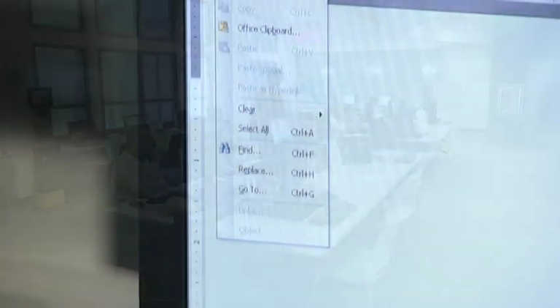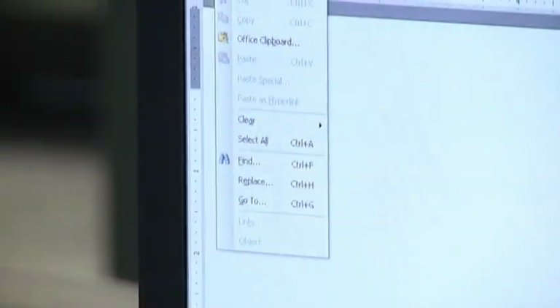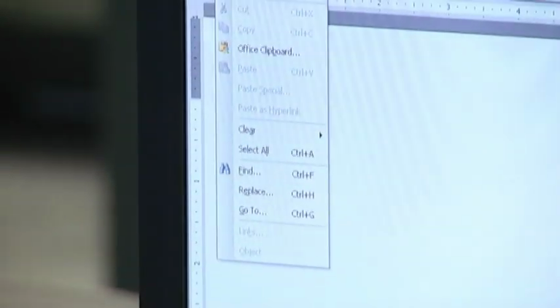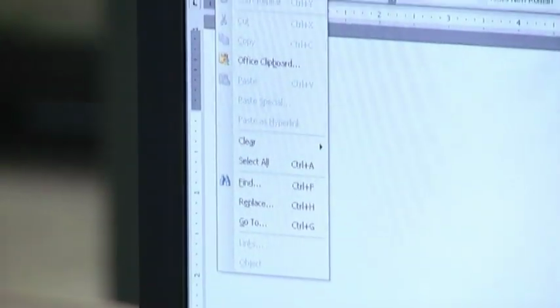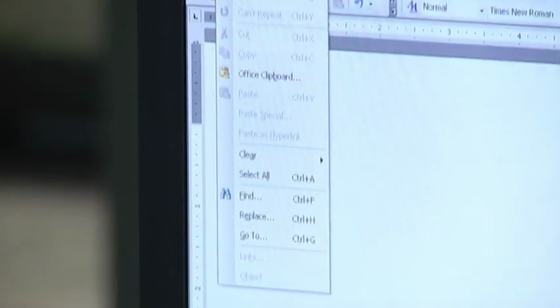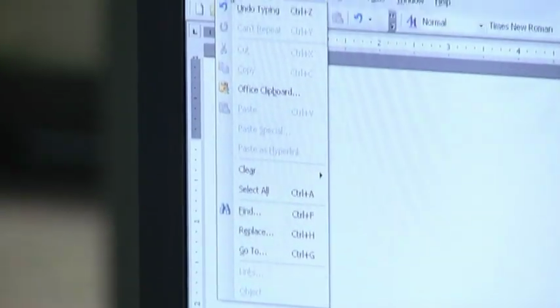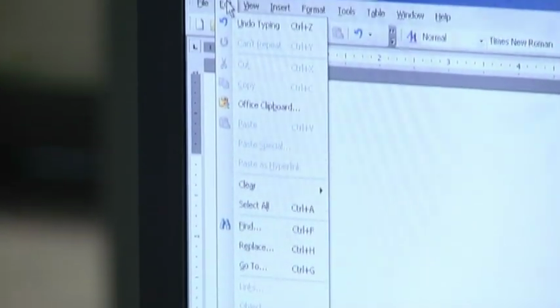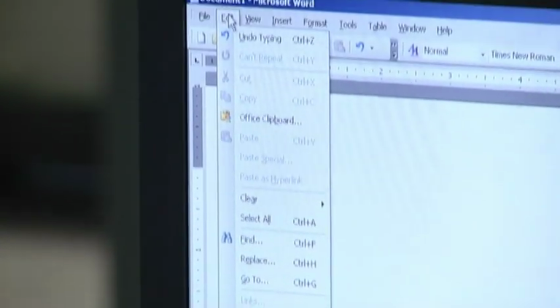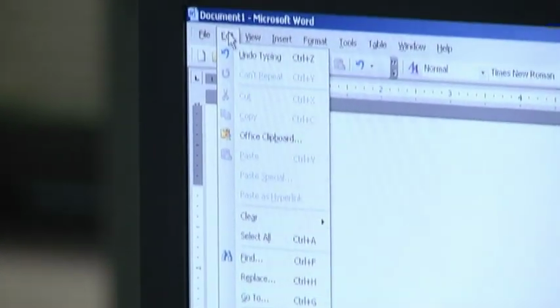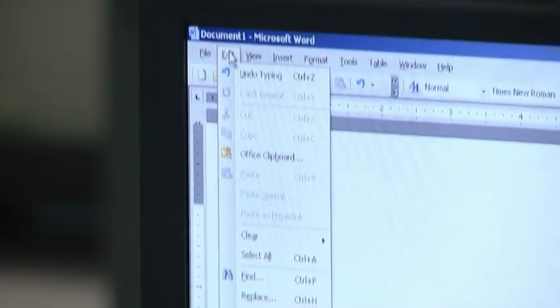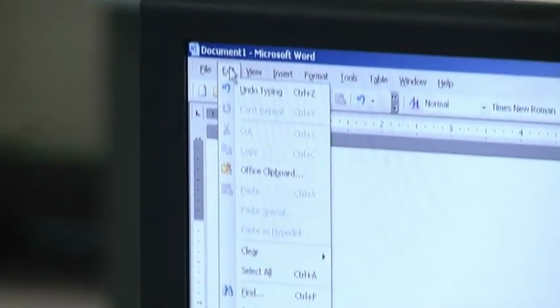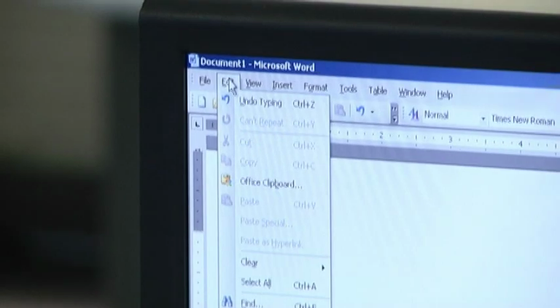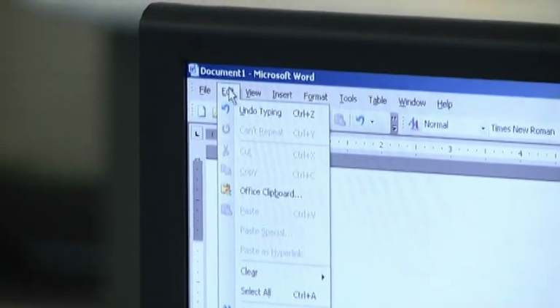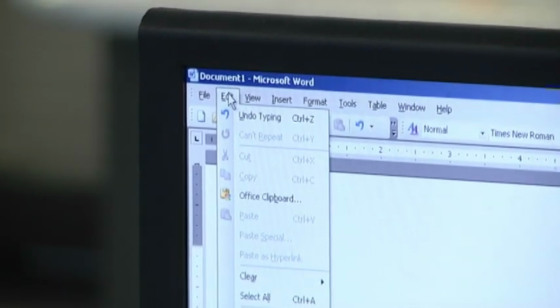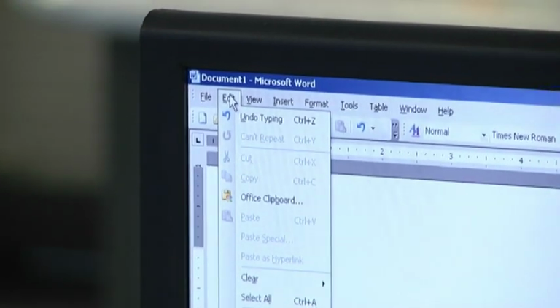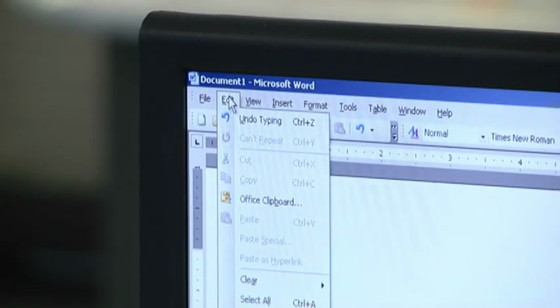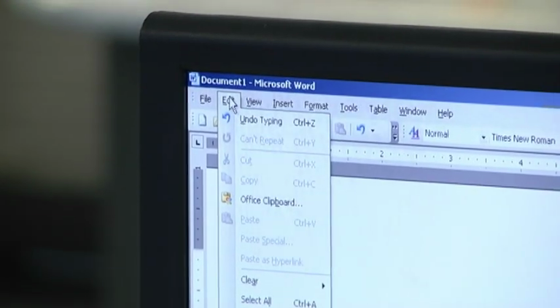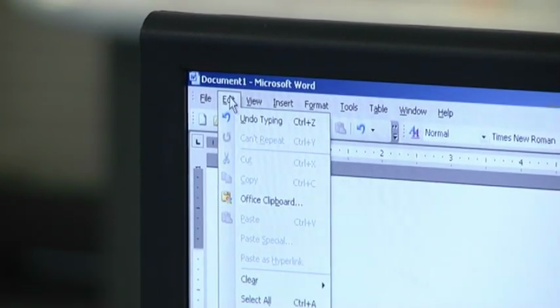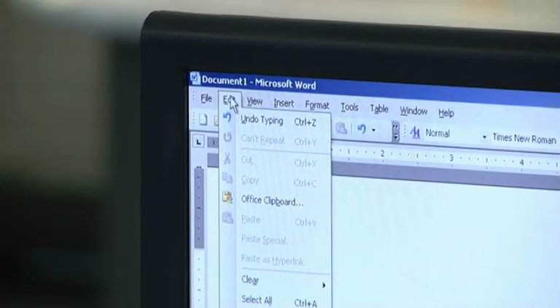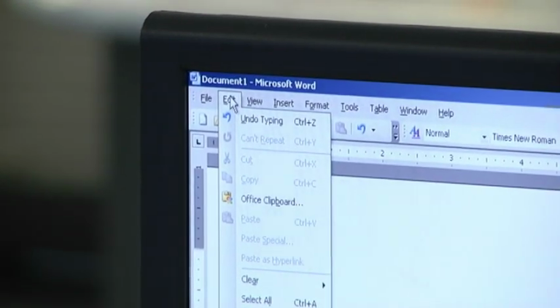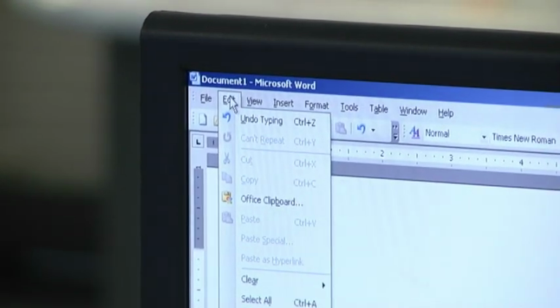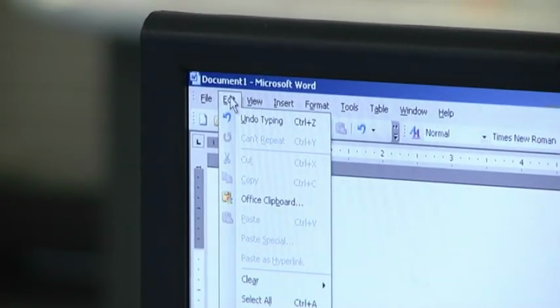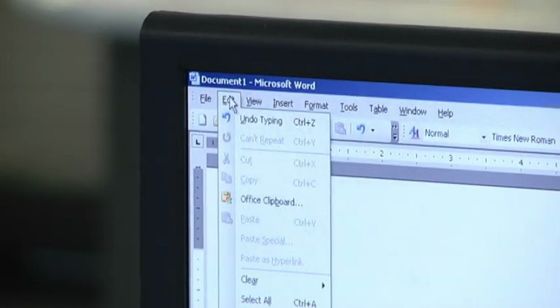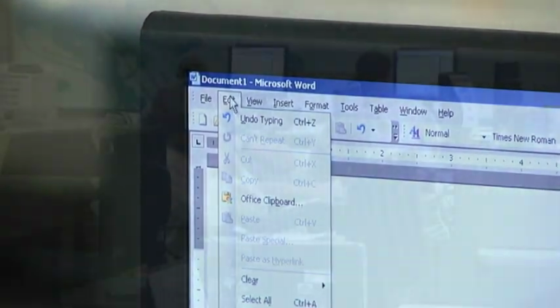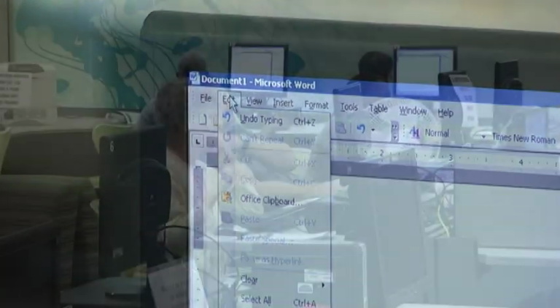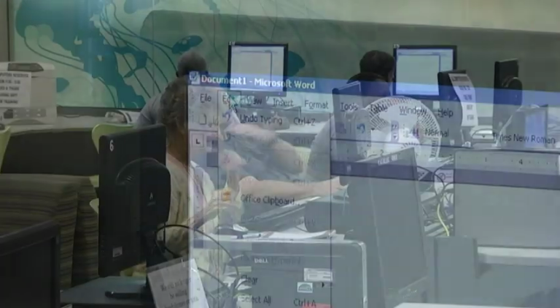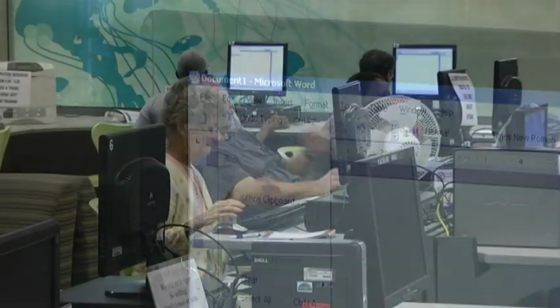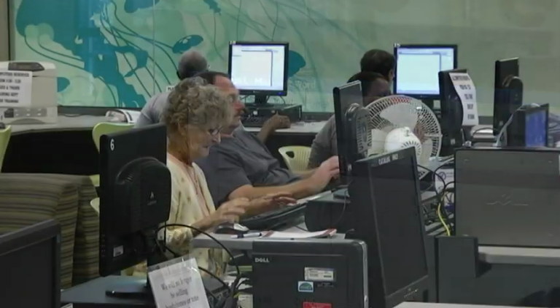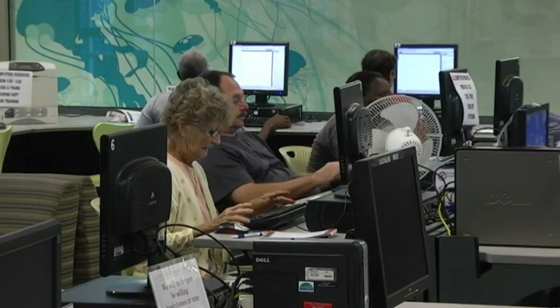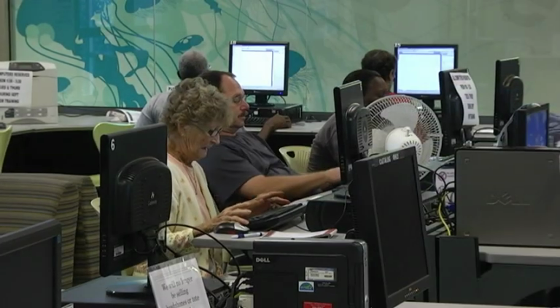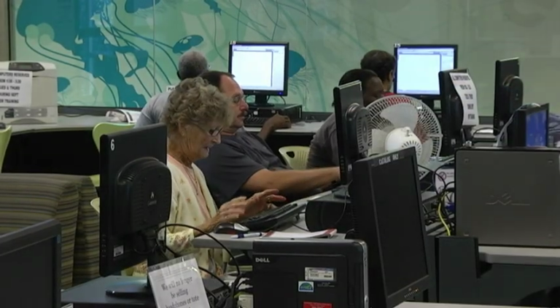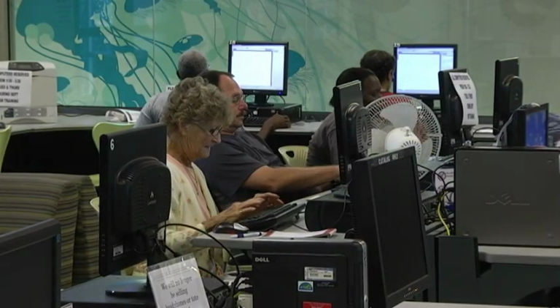Classes and topics include email, Microsoft Word, PowerPoint, Excel spreadsheets, and how to use the internet.